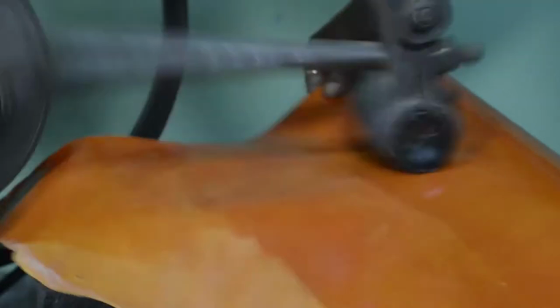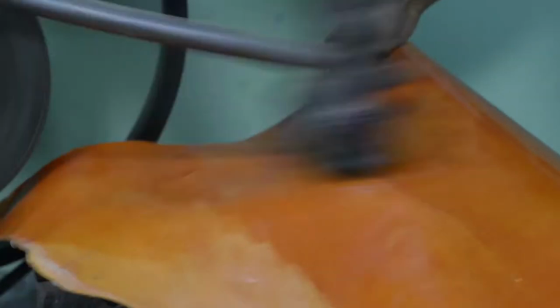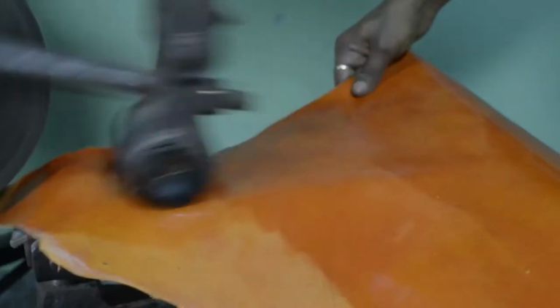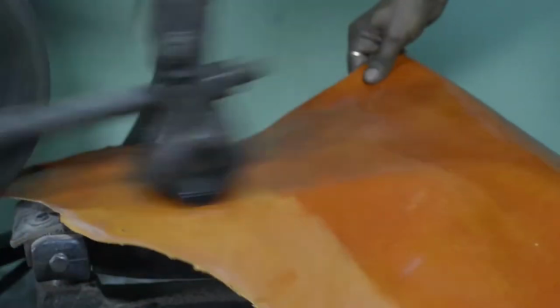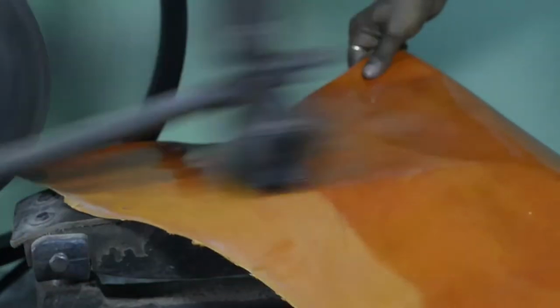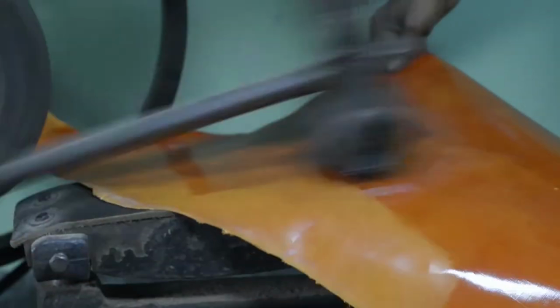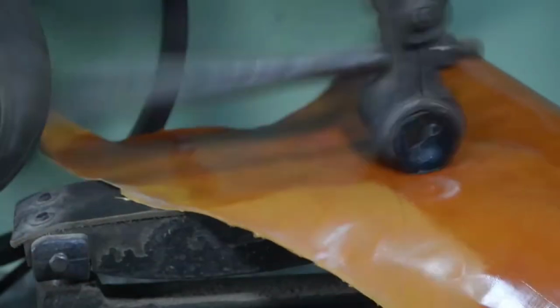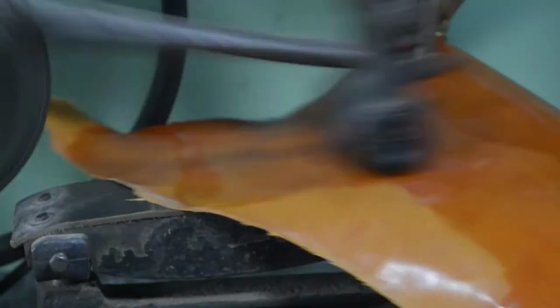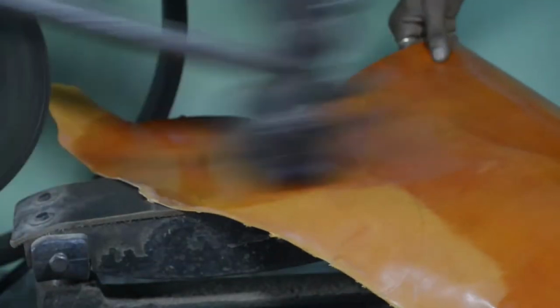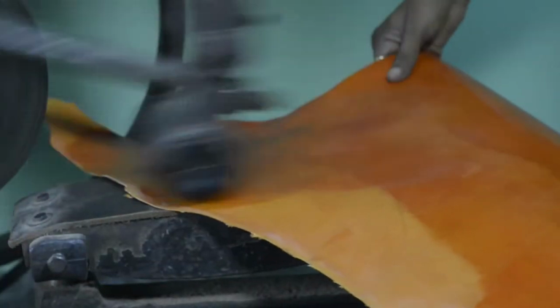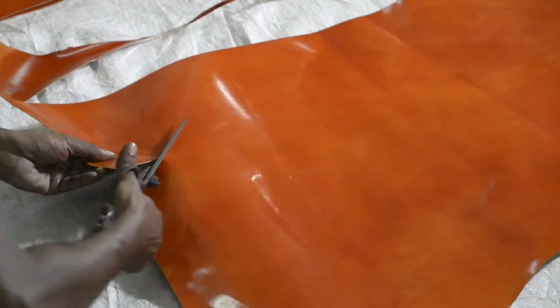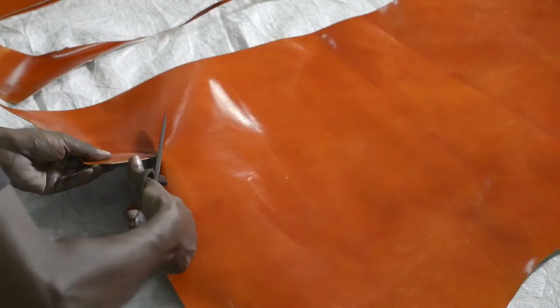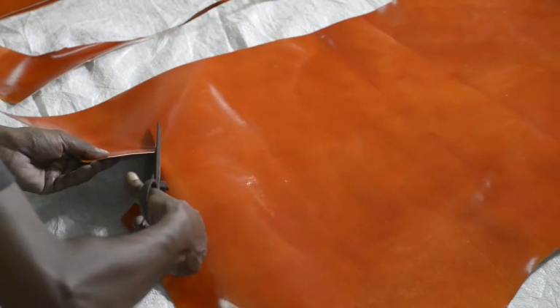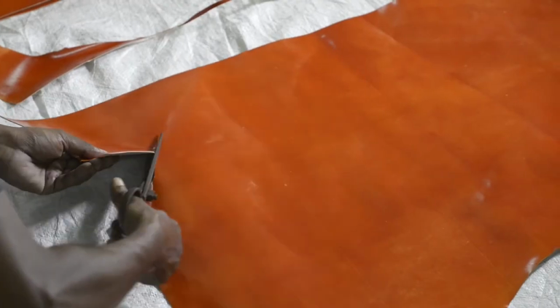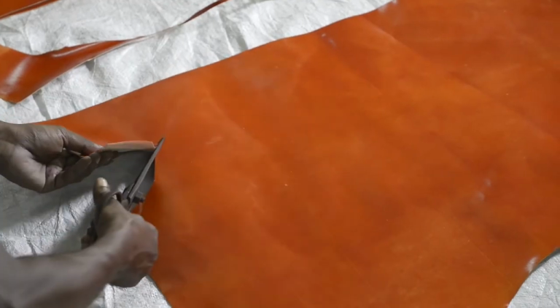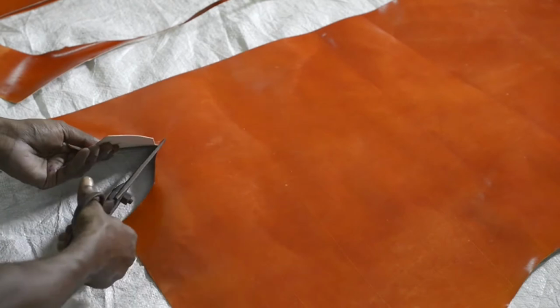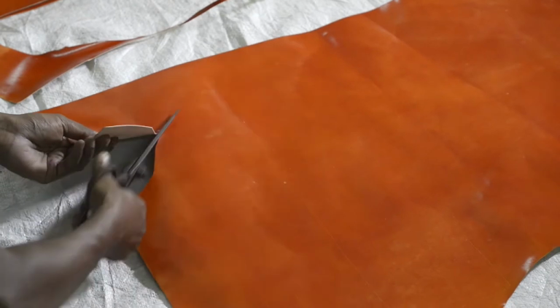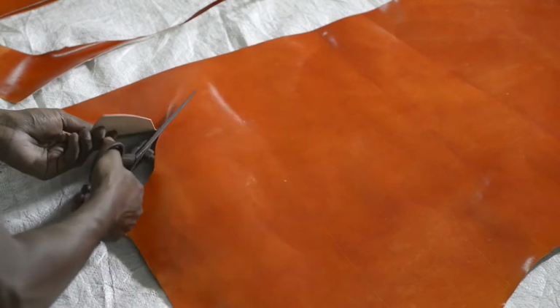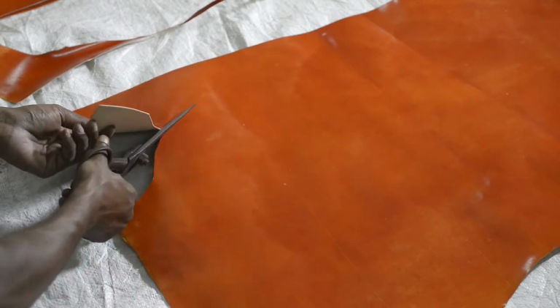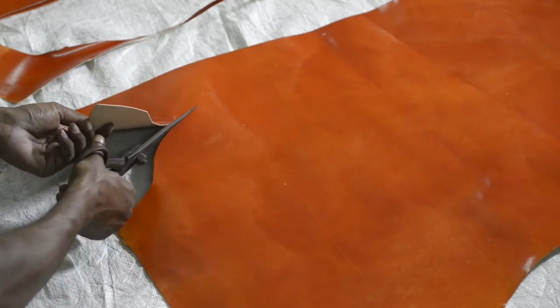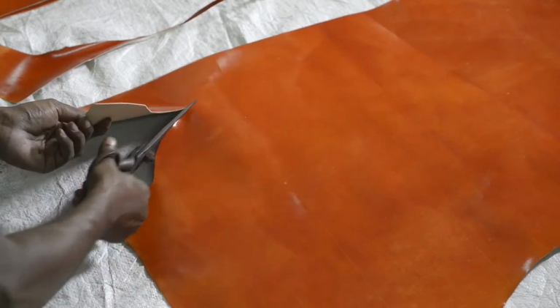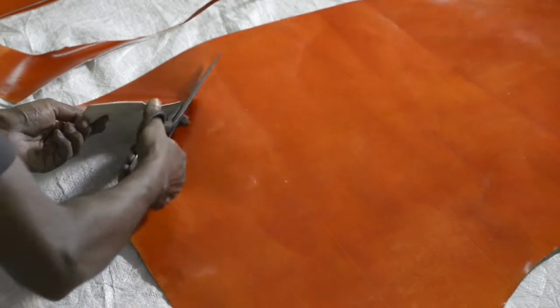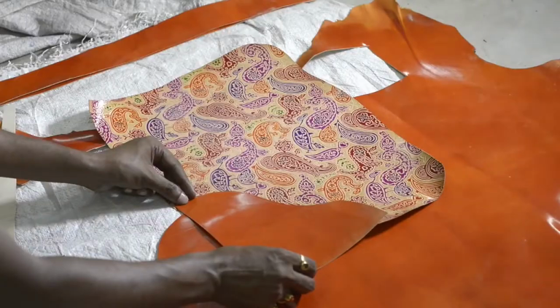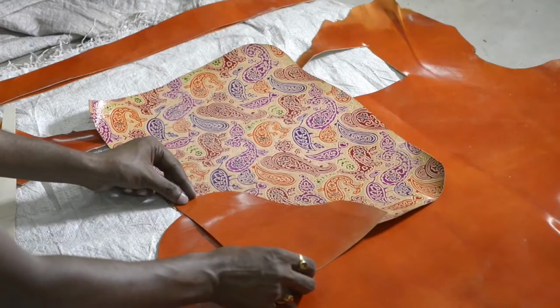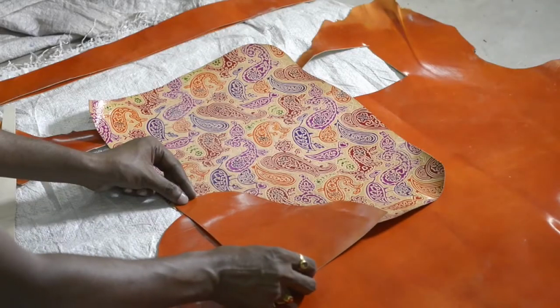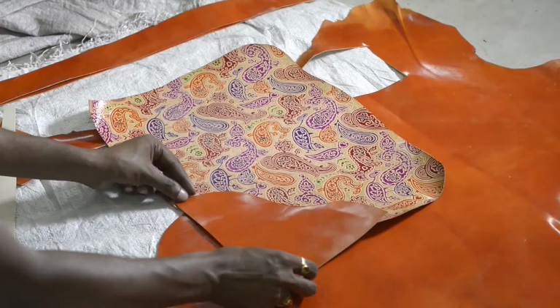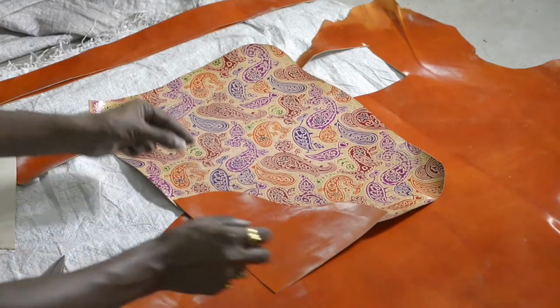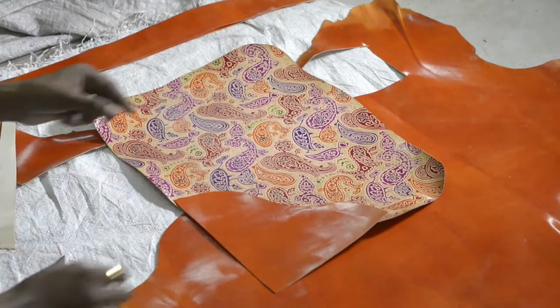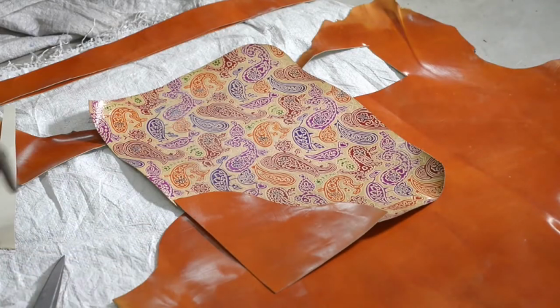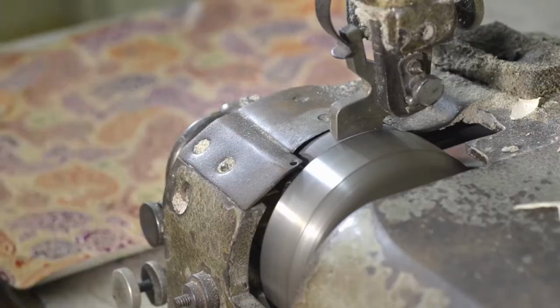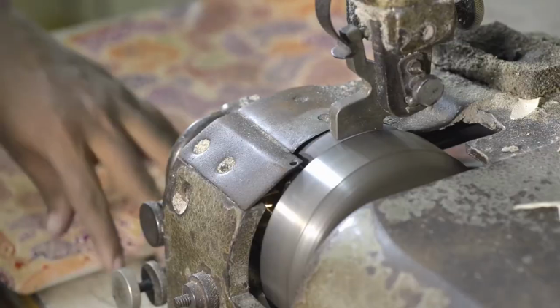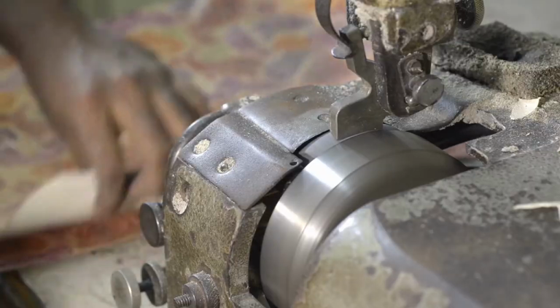Another artisan works to tan the accent leather pieces with a glass ball shiner, giving it its natural luster.